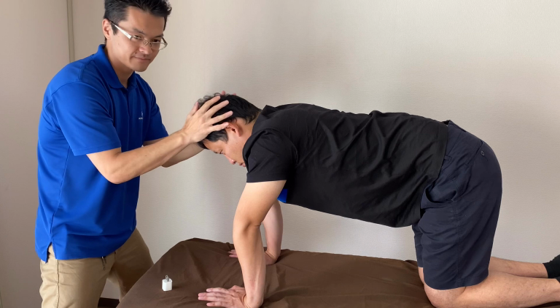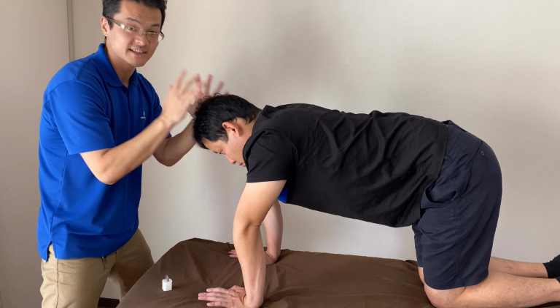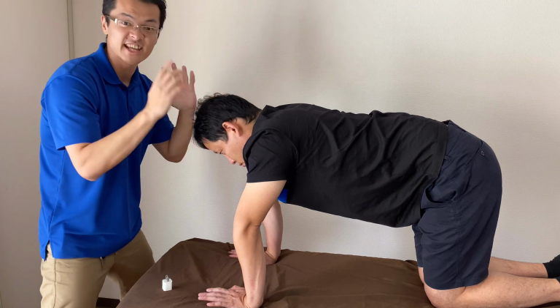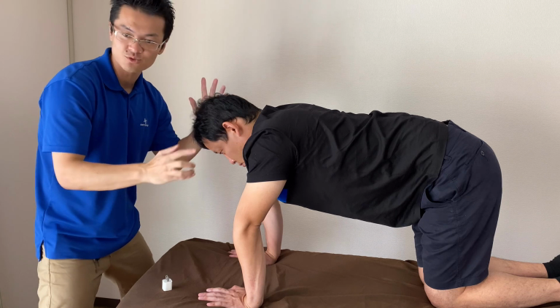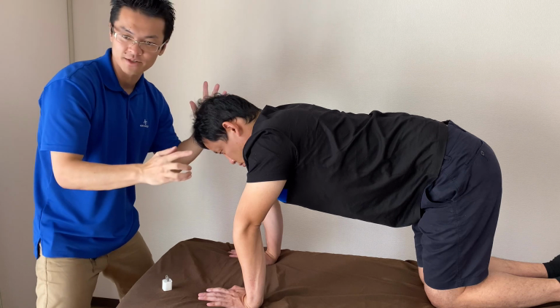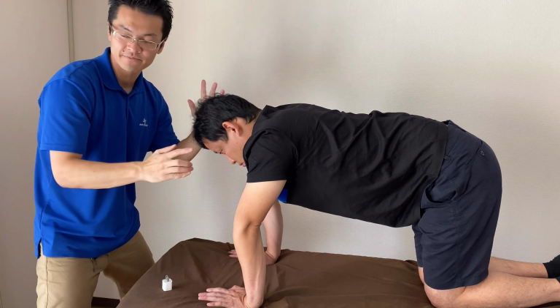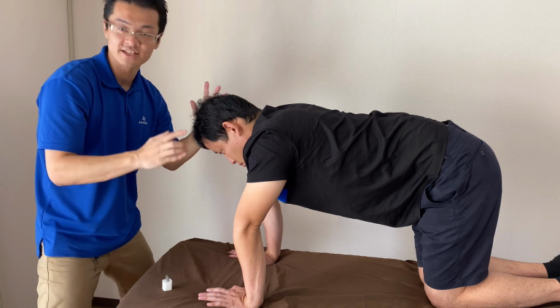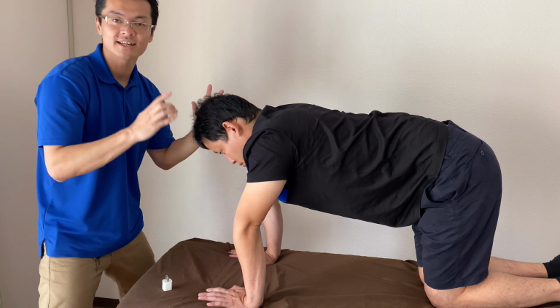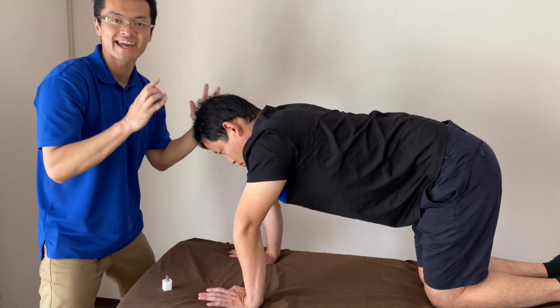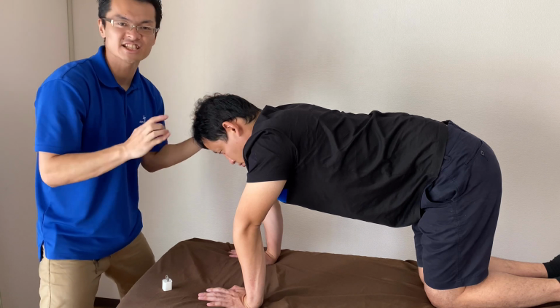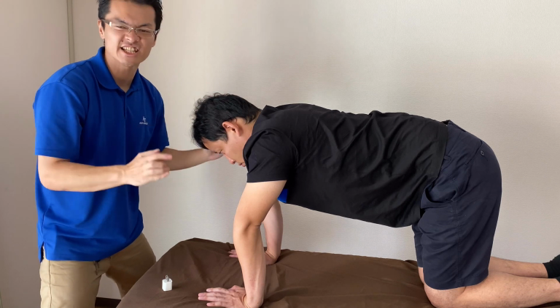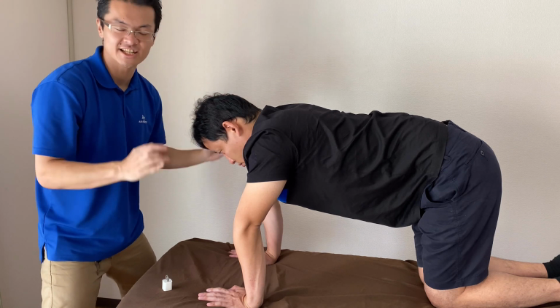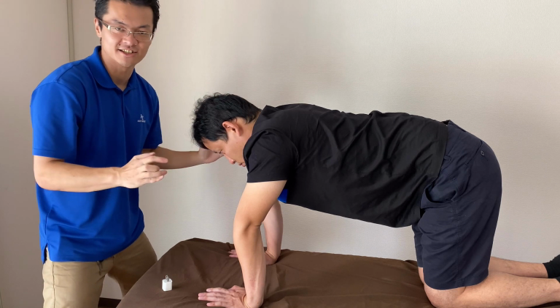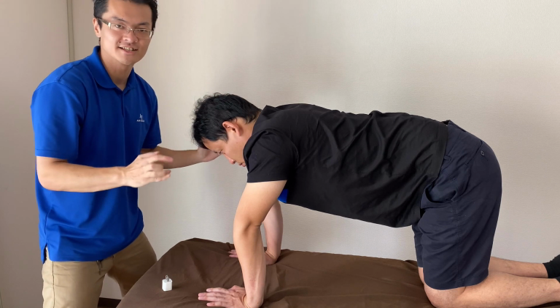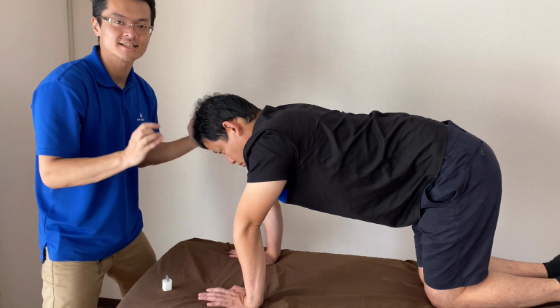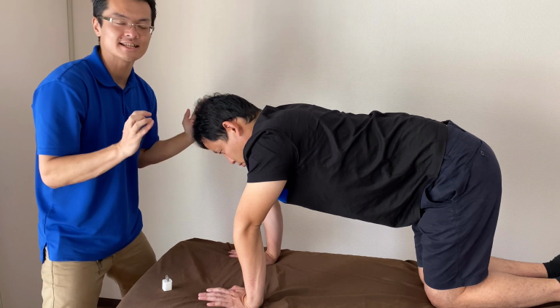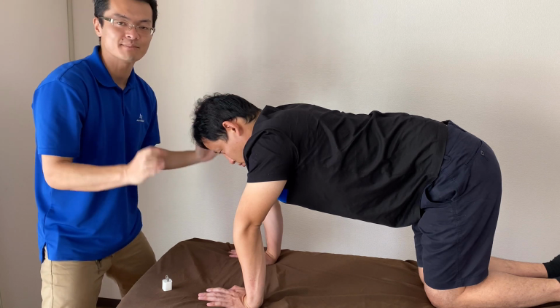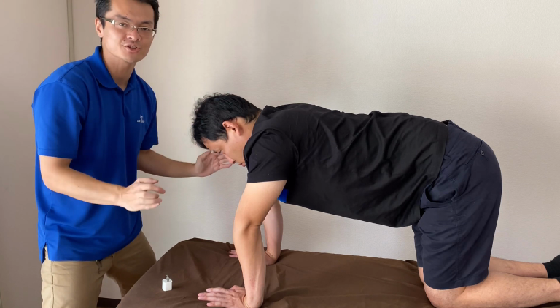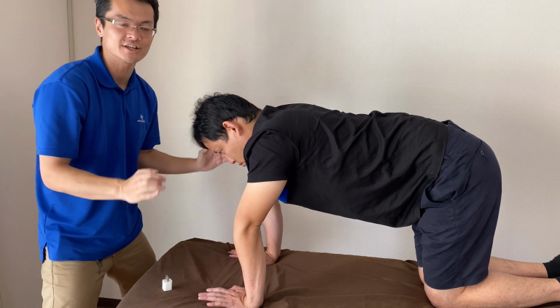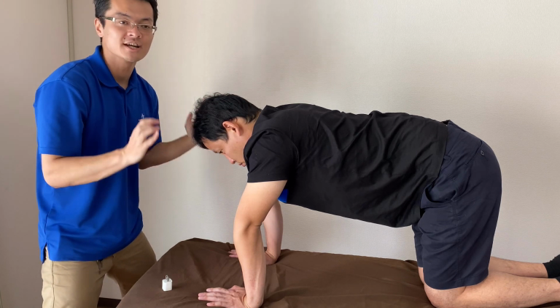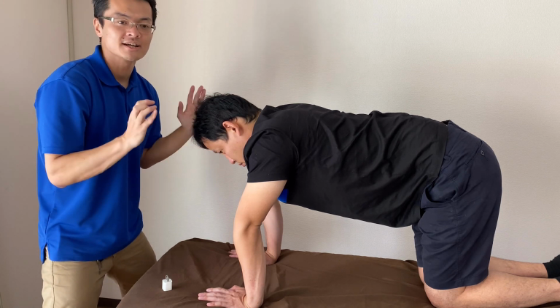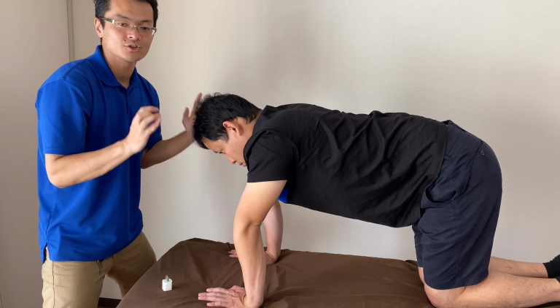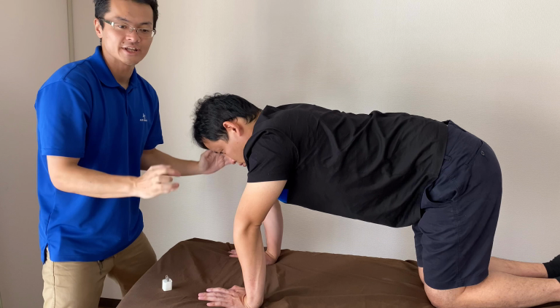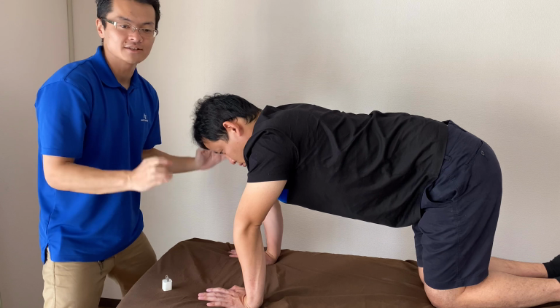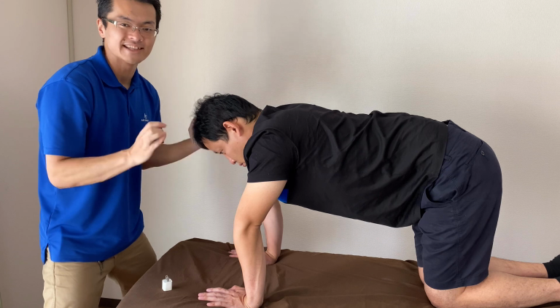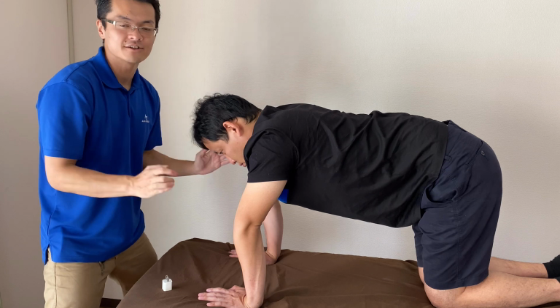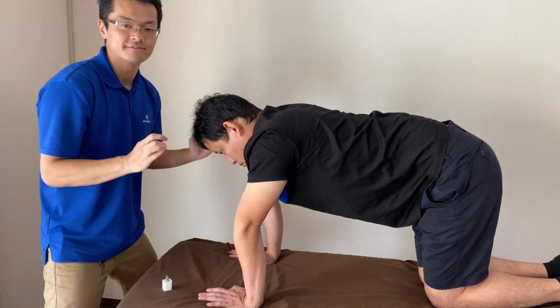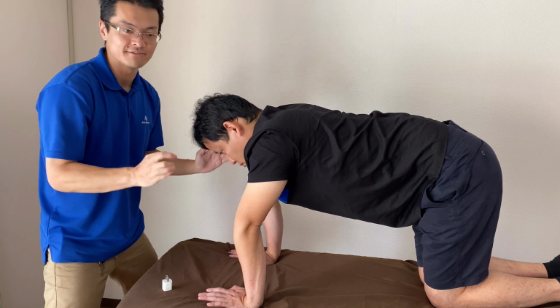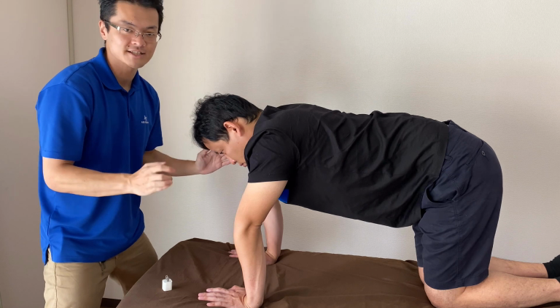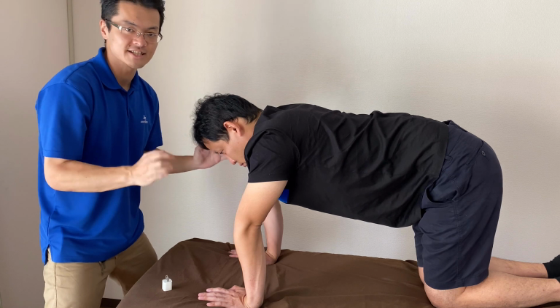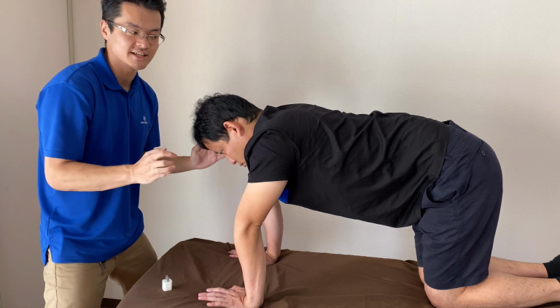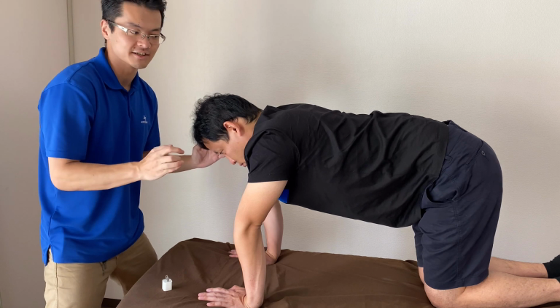The next one is STNR — Symmetric Tonic Neck Reflex. STNR.